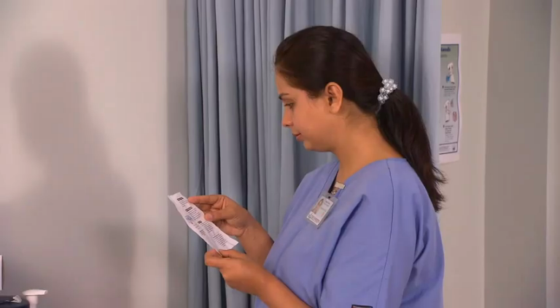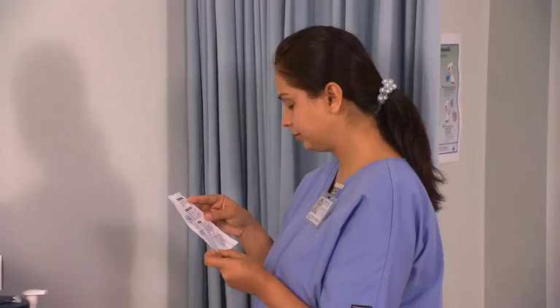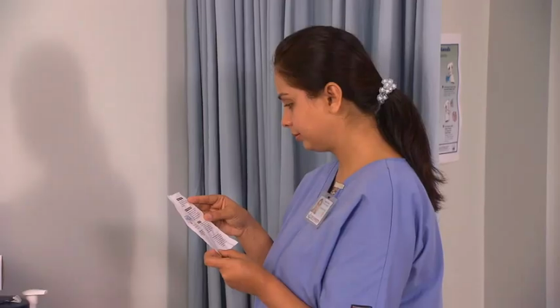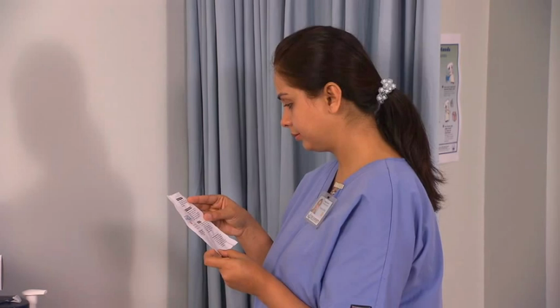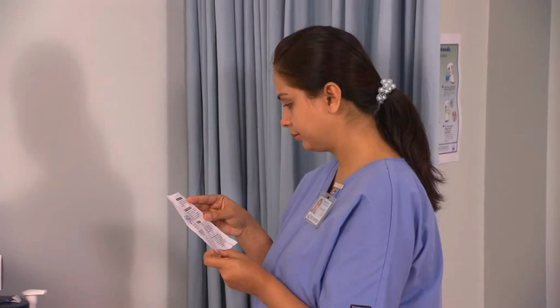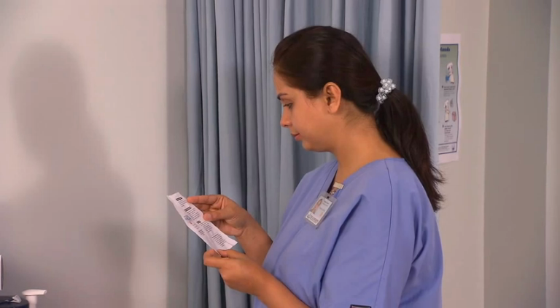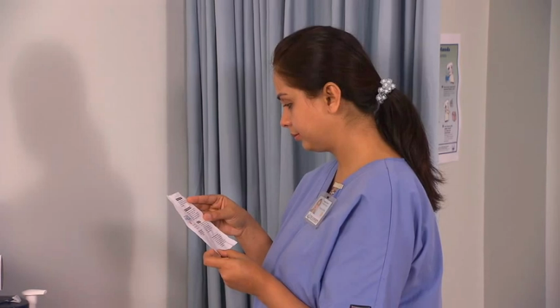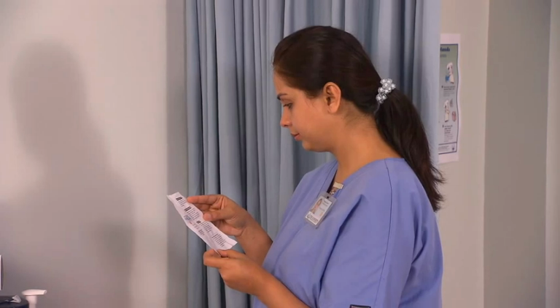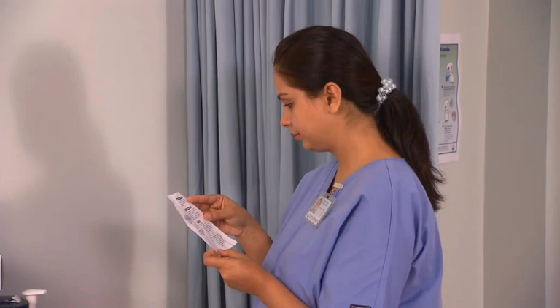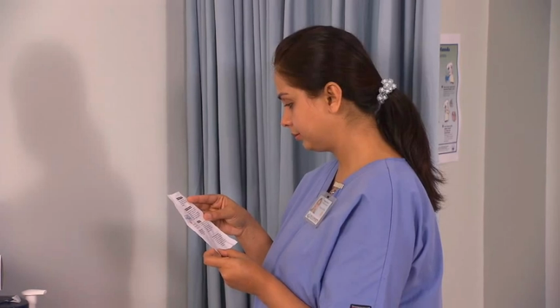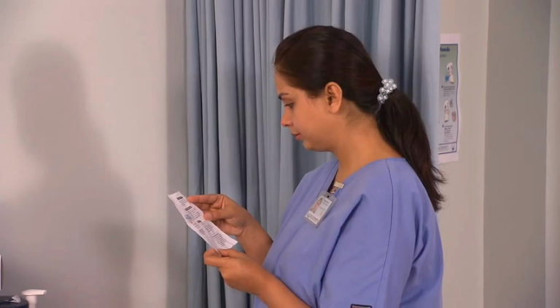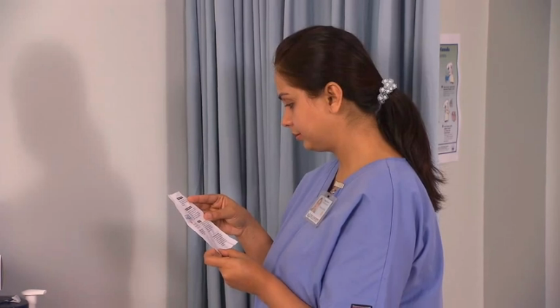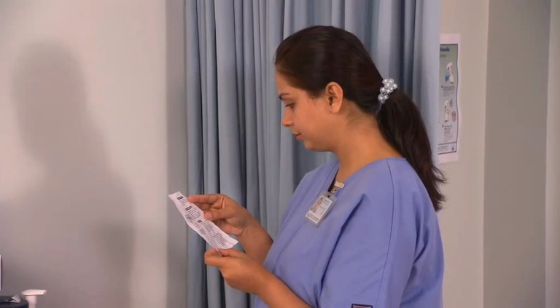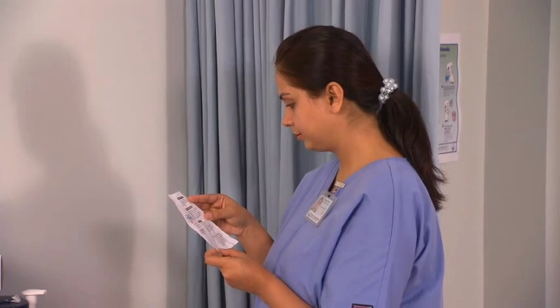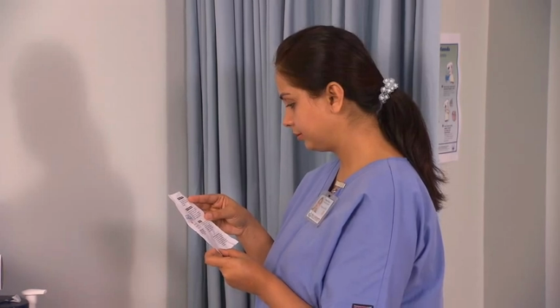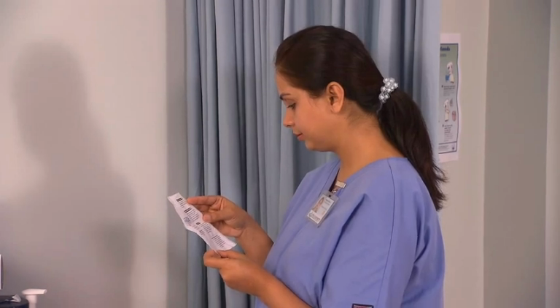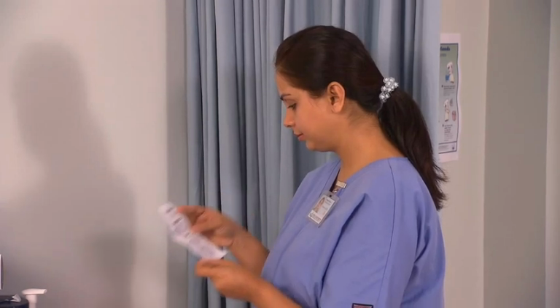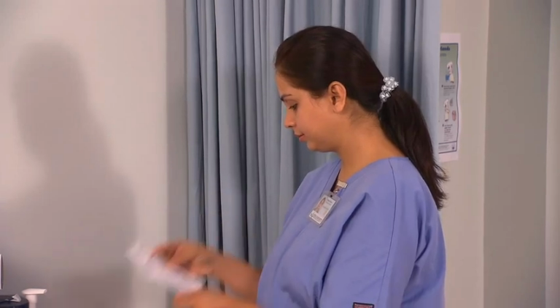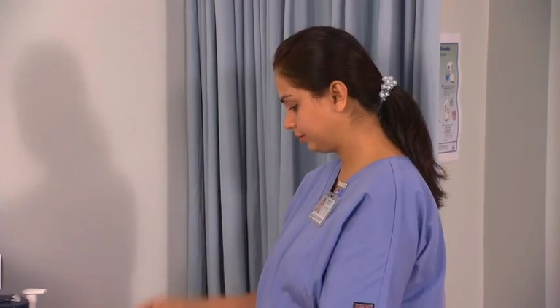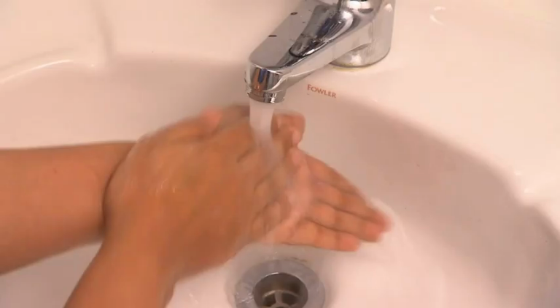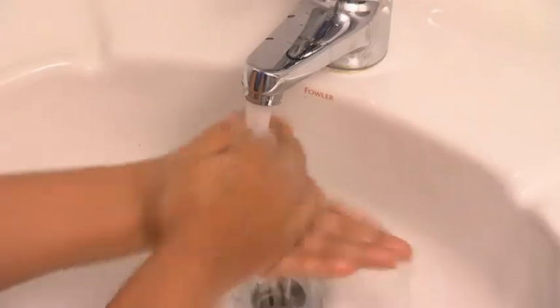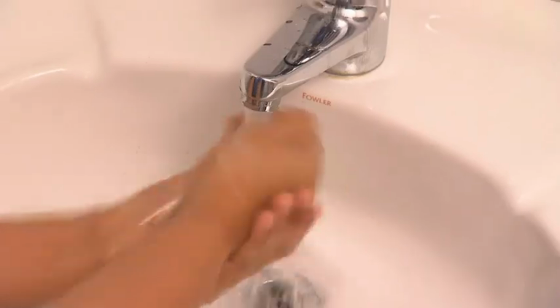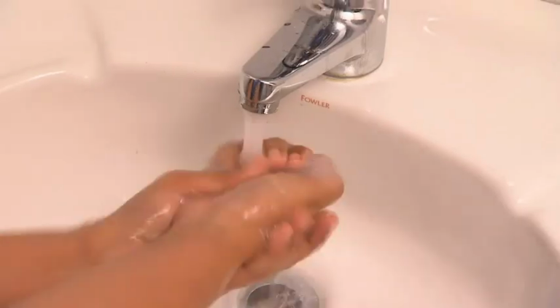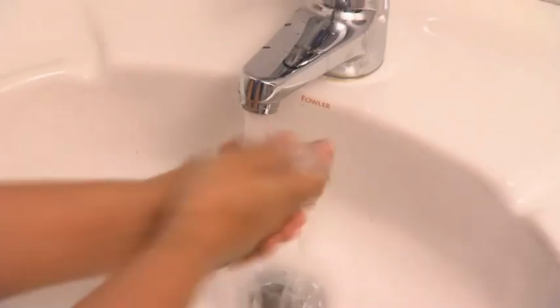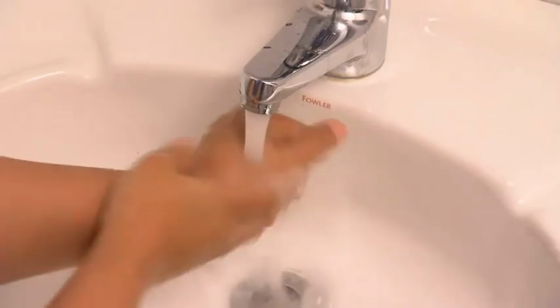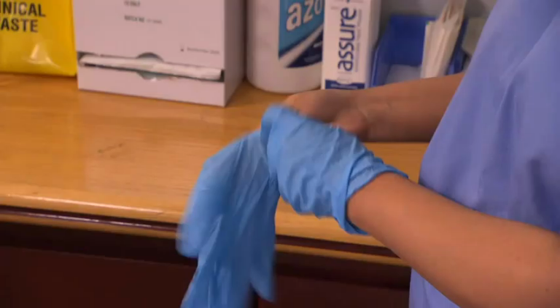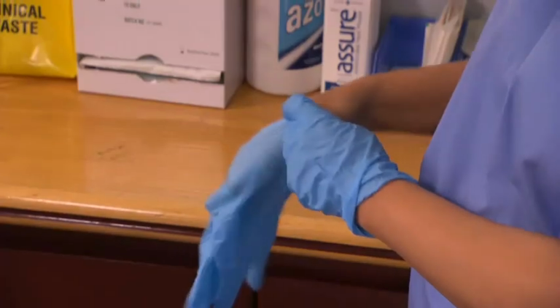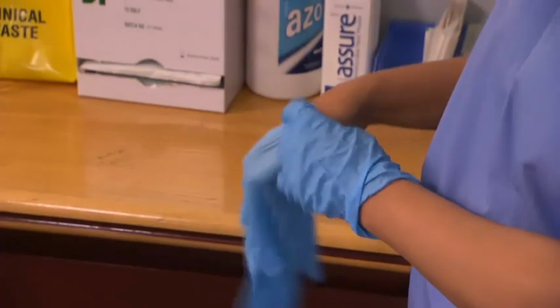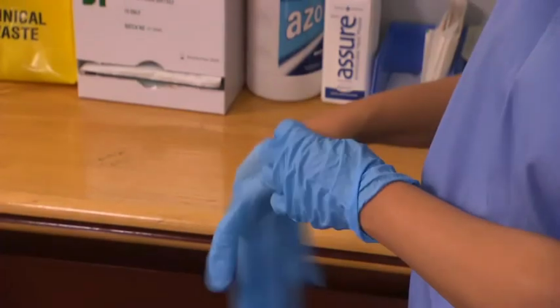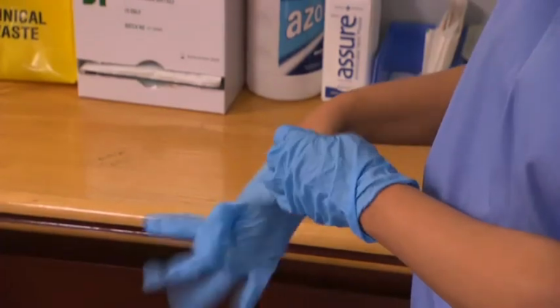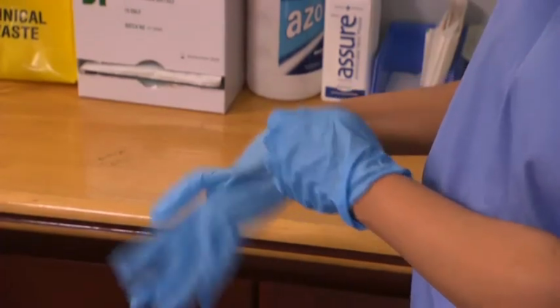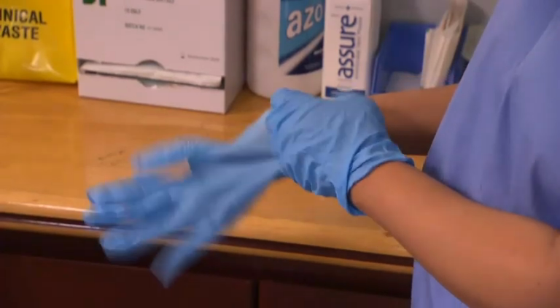Familiarize yourself with the medication details. Wash your hands and put on gloves.